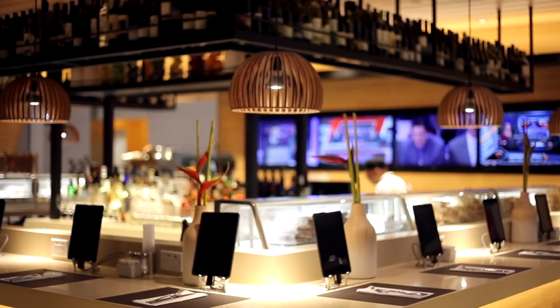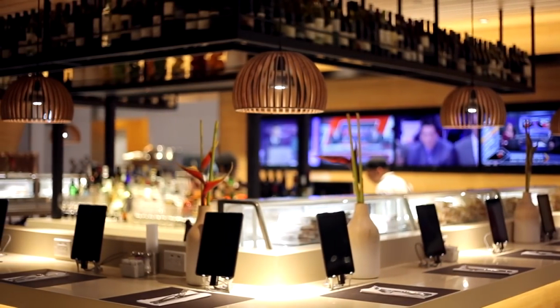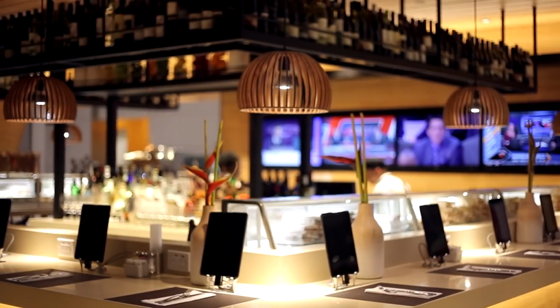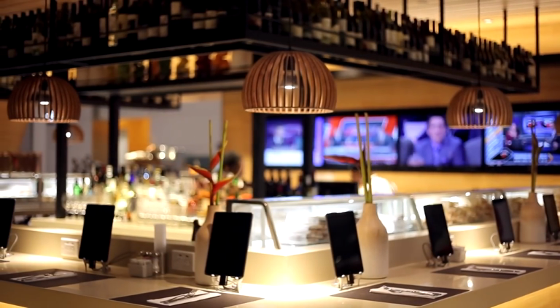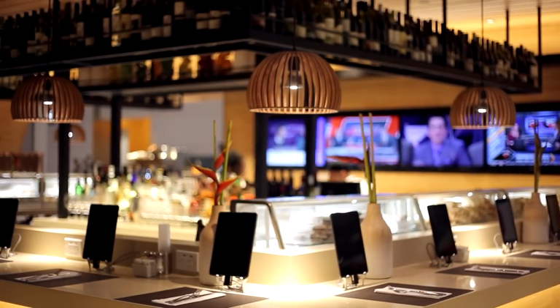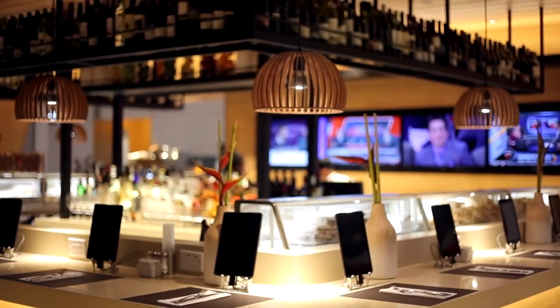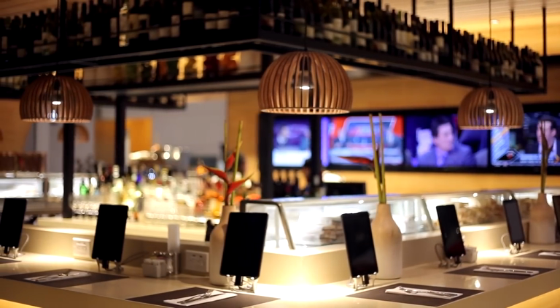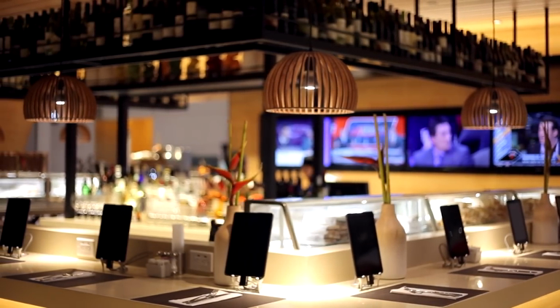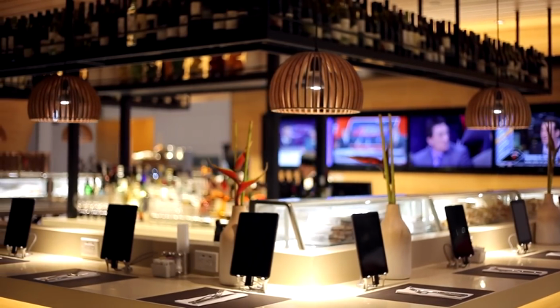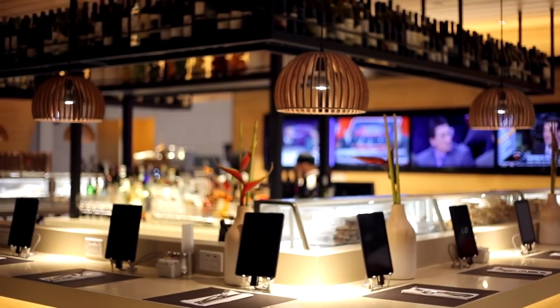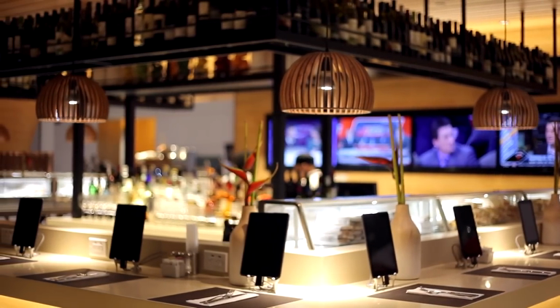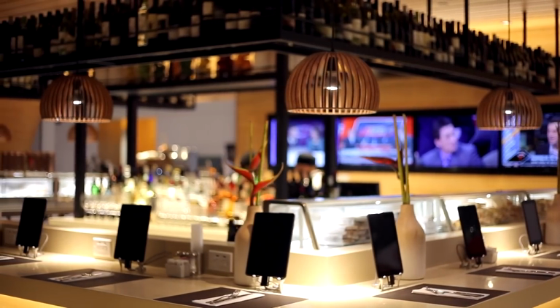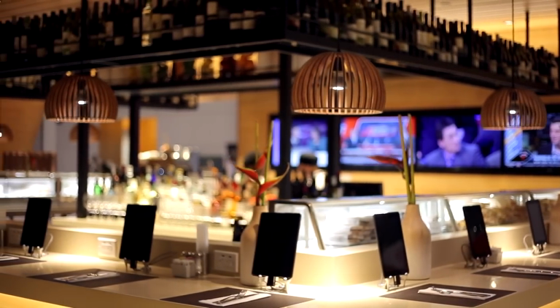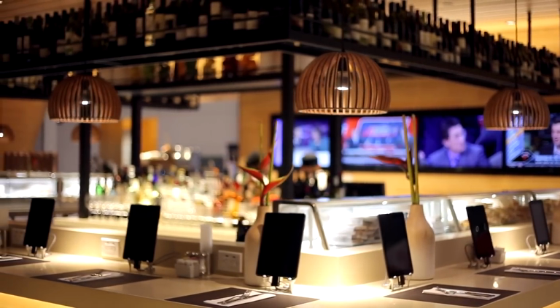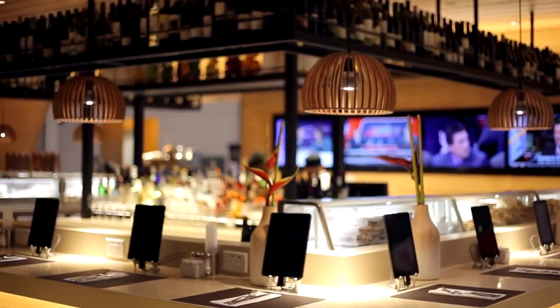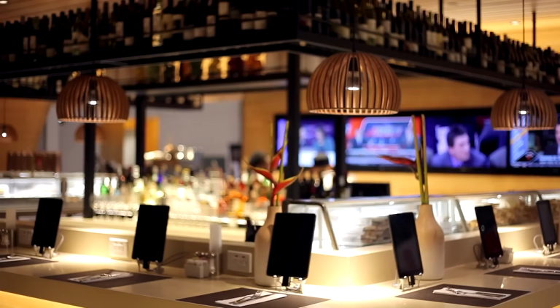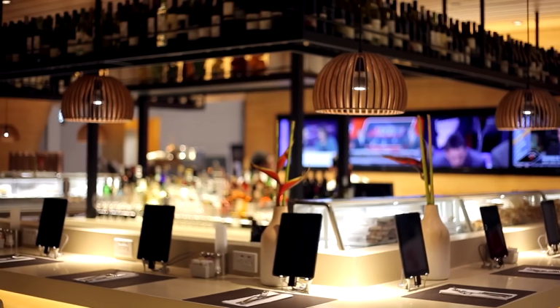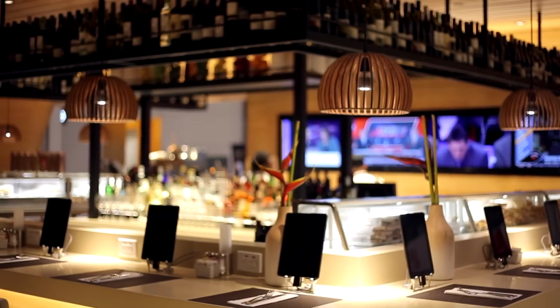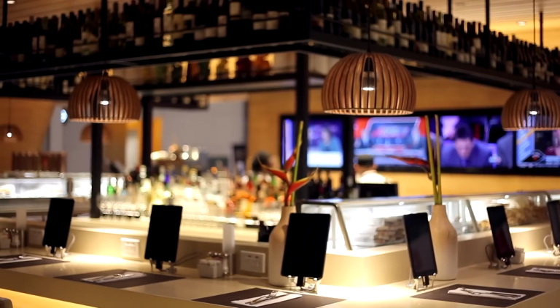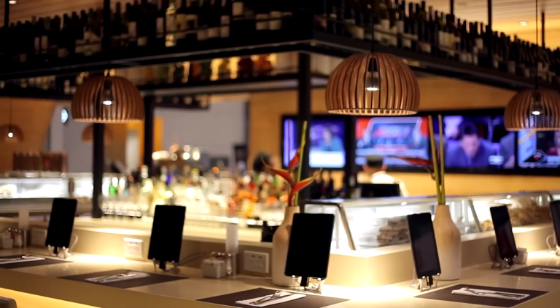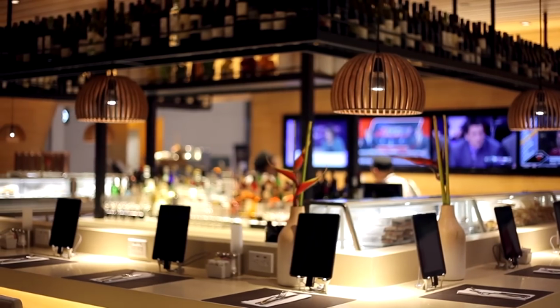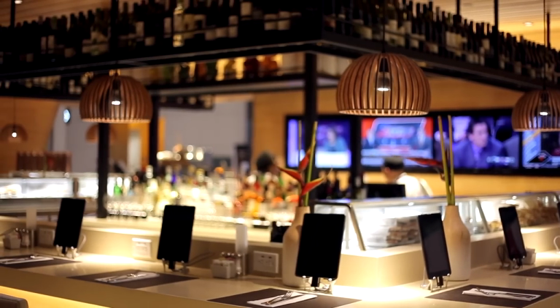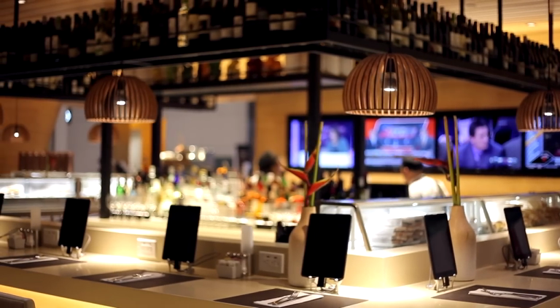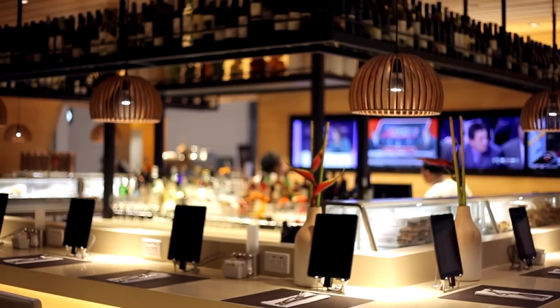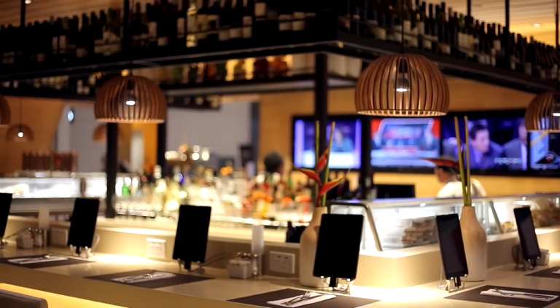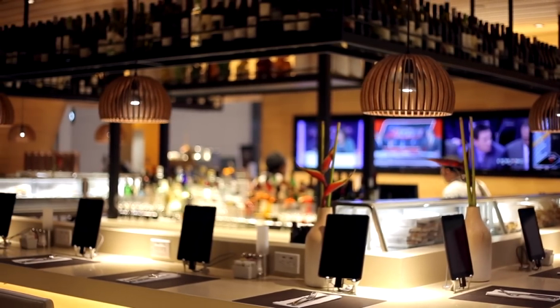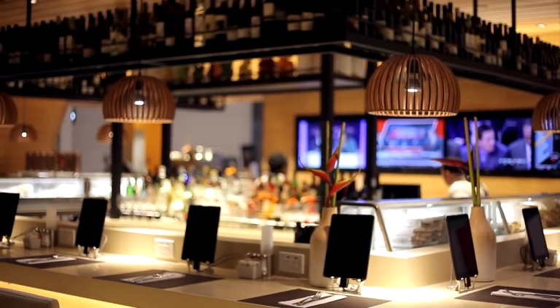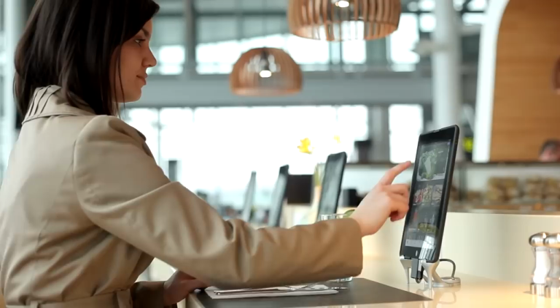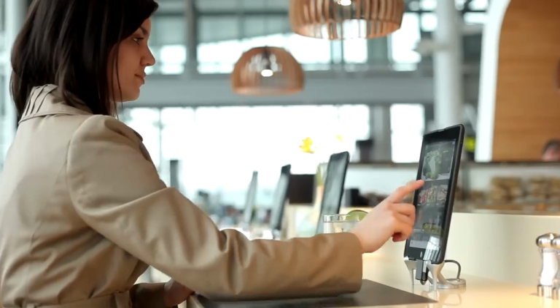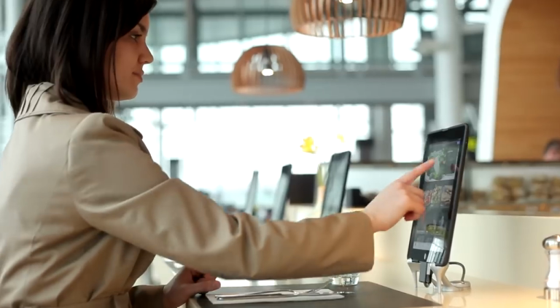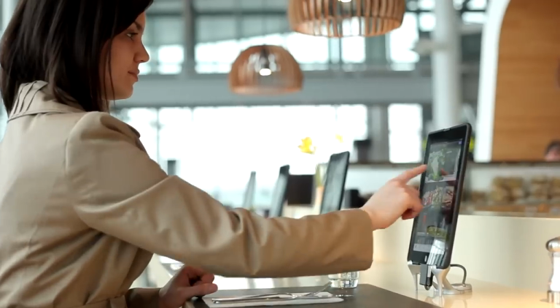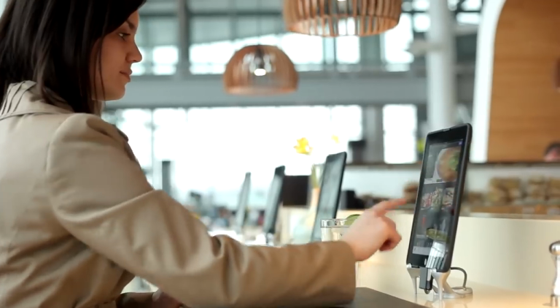Individual iPads at each seat allow customers to view the restaurant menu and browse the internet on the free Wi-Fi service.